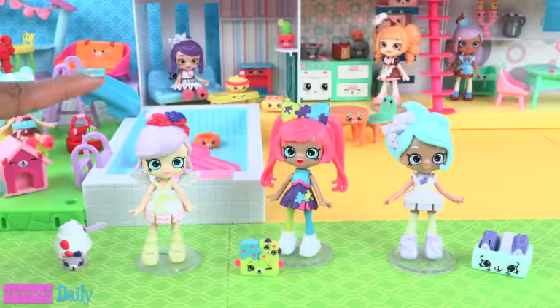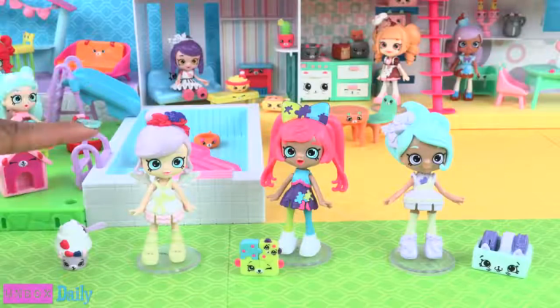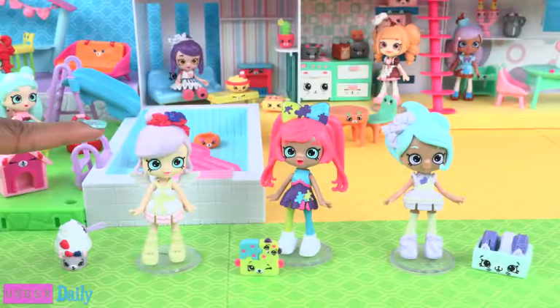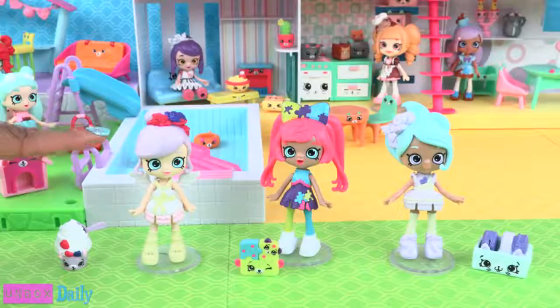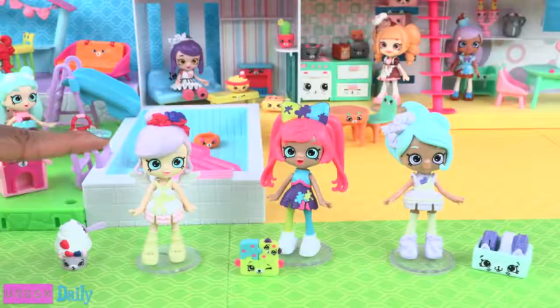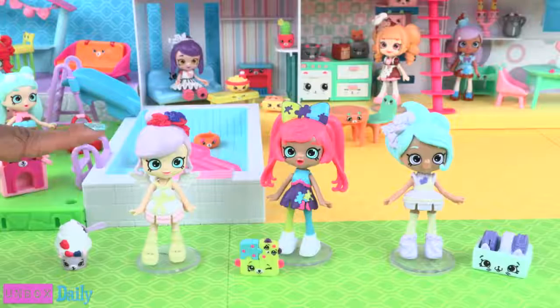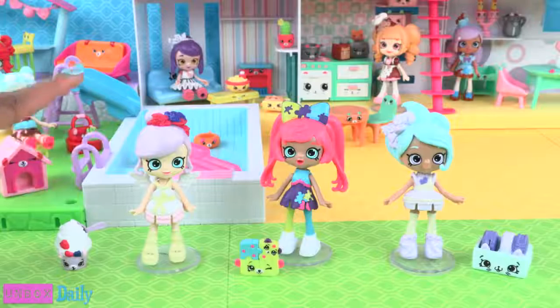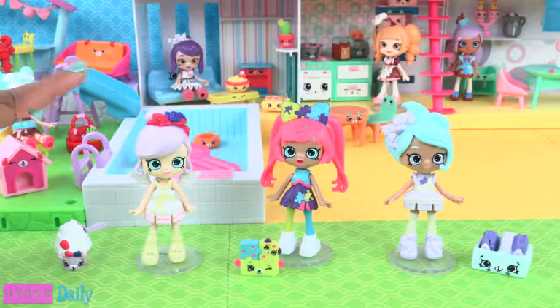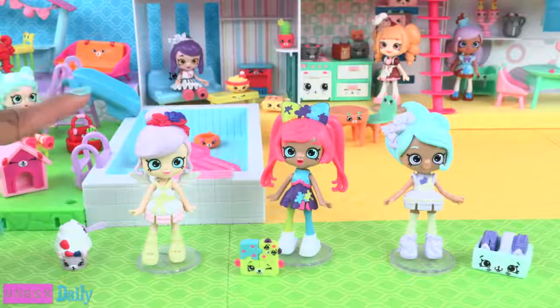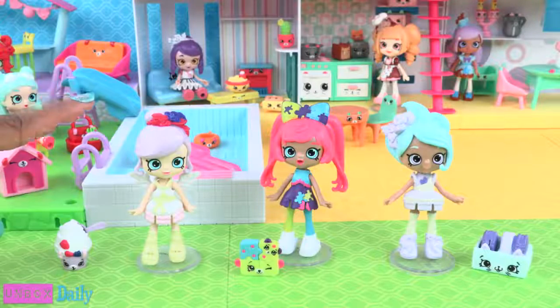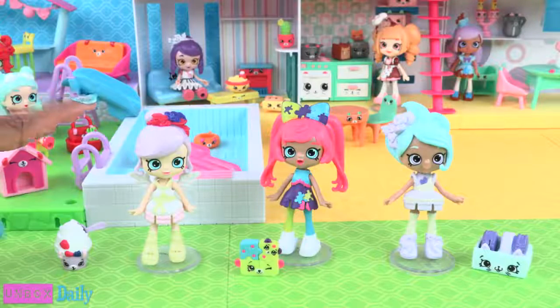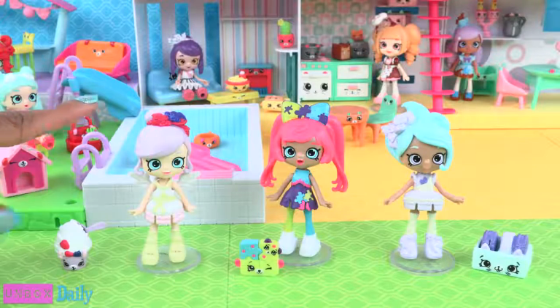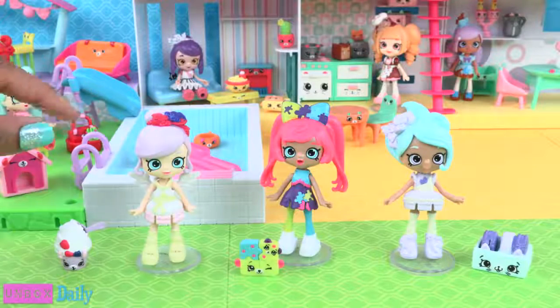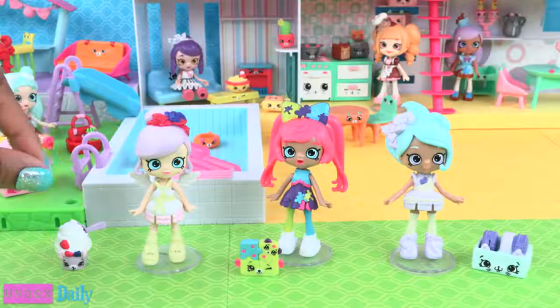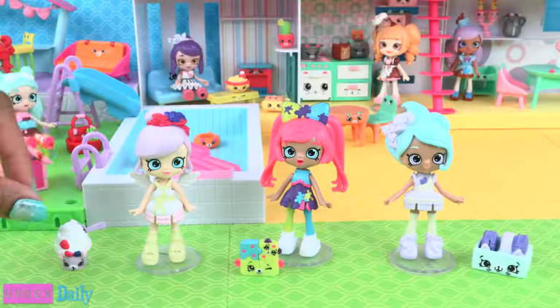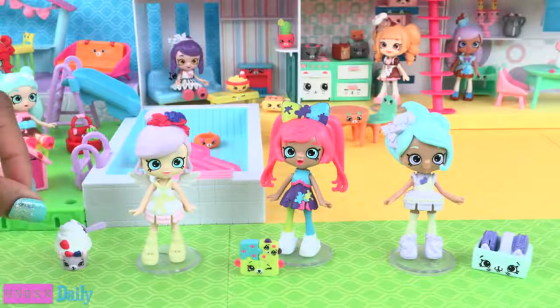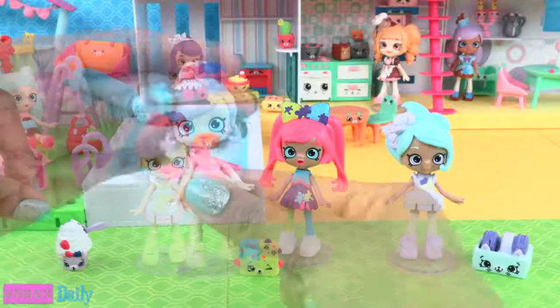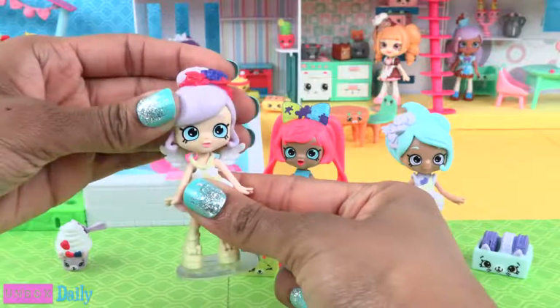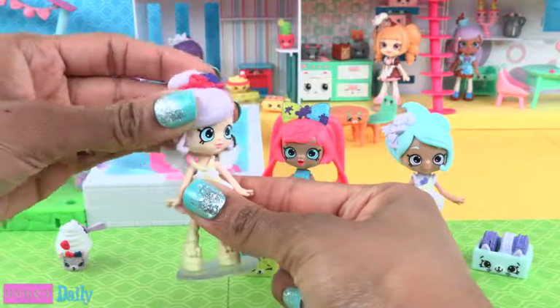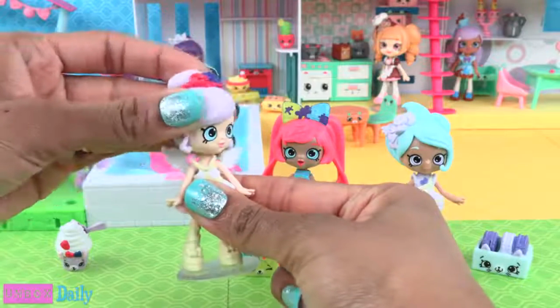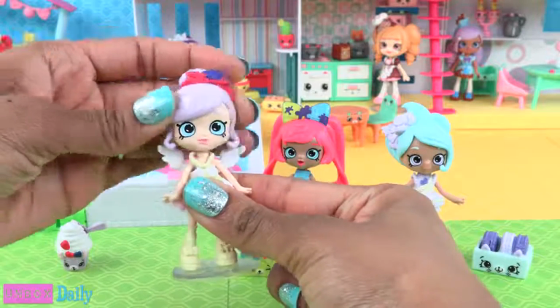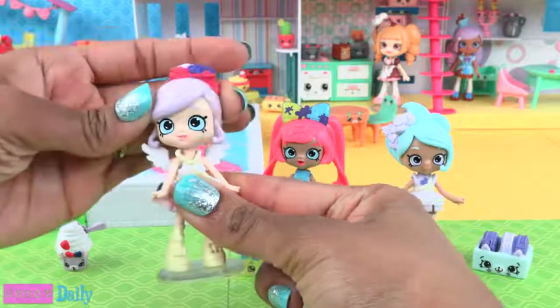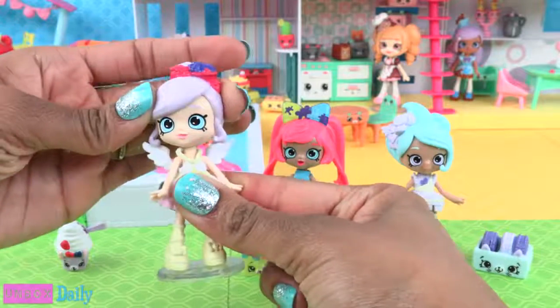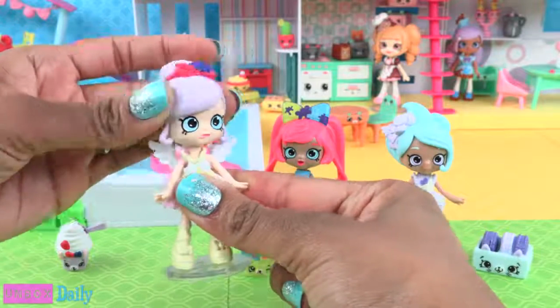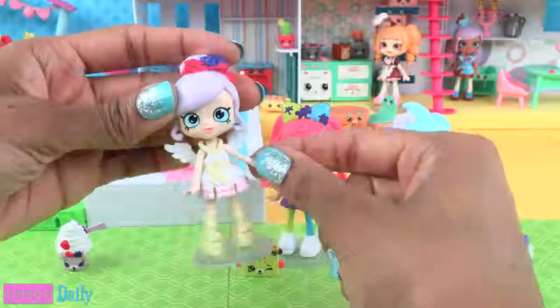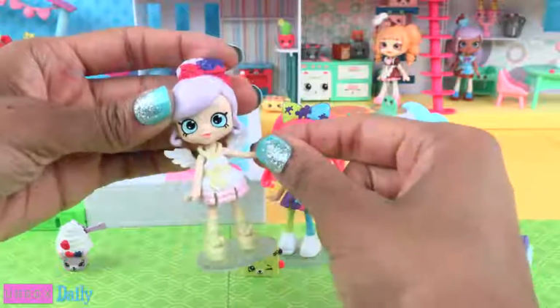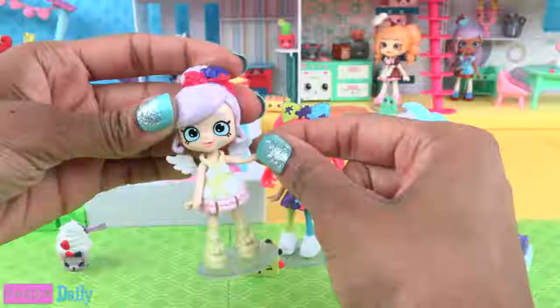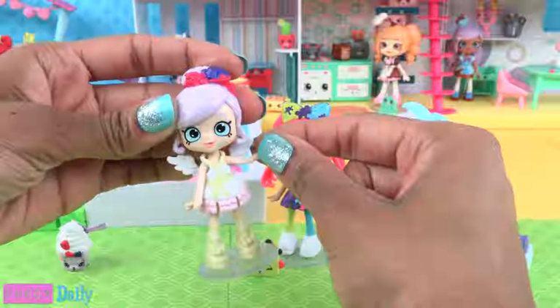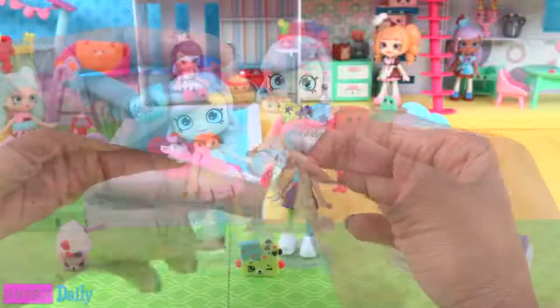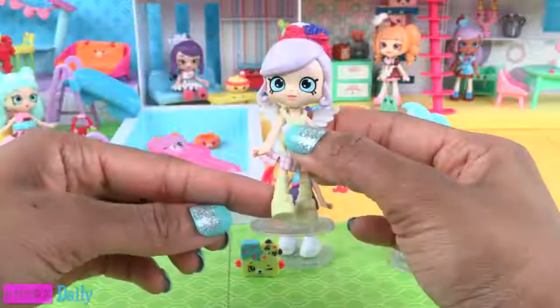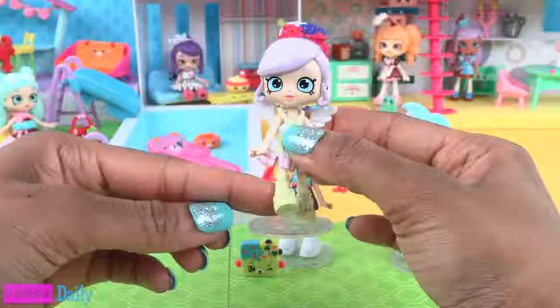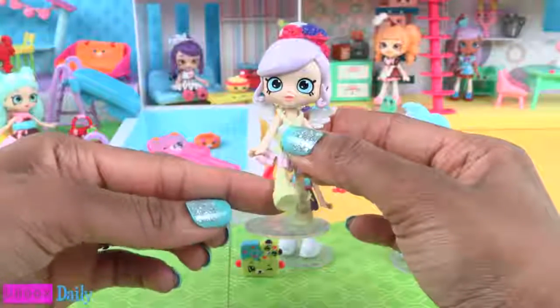These Little Shoppies have the basic five points of articulation with movement at the head, shoulder, and hip.